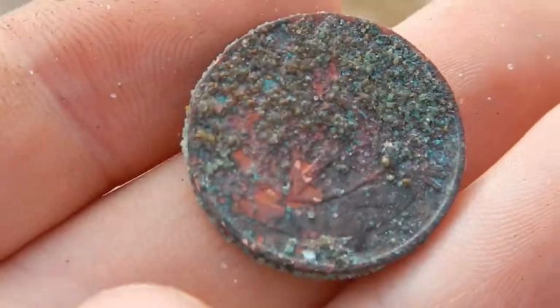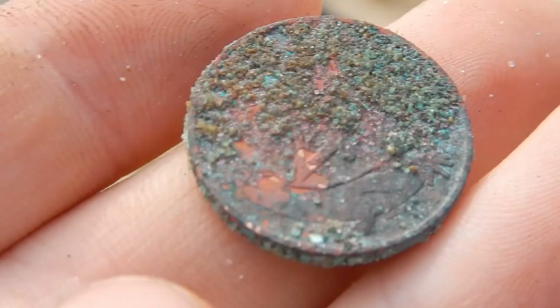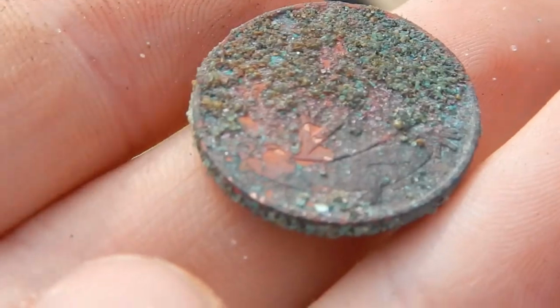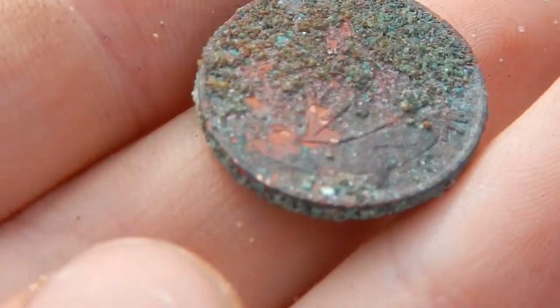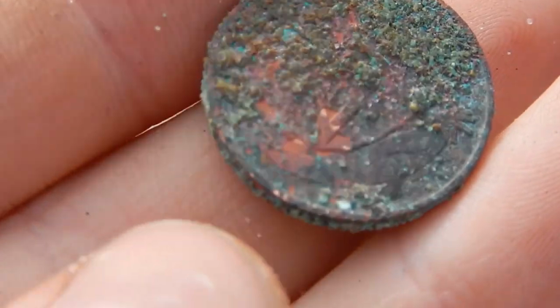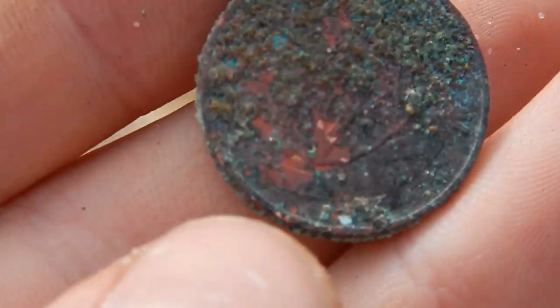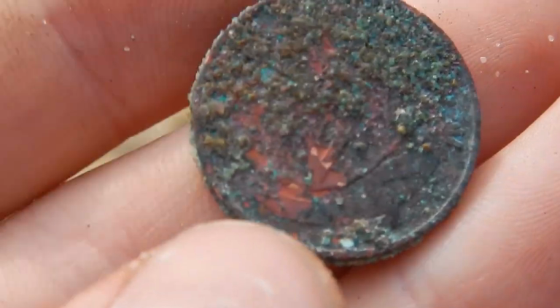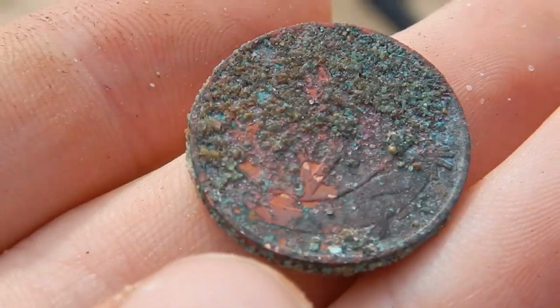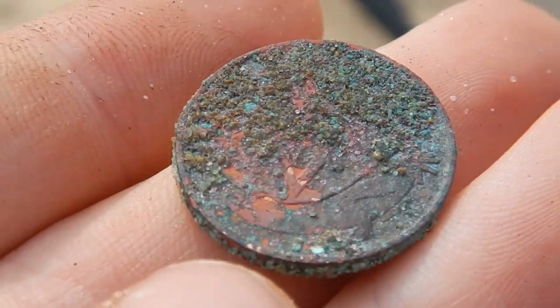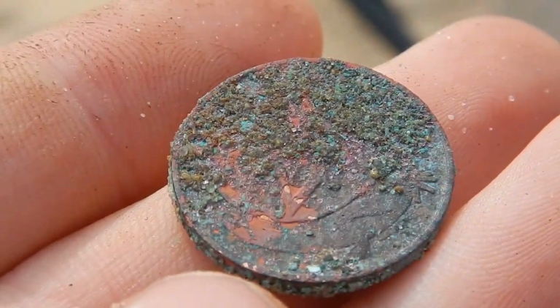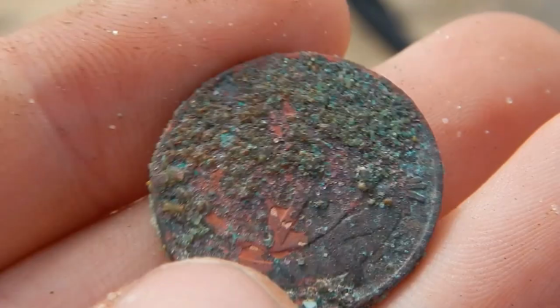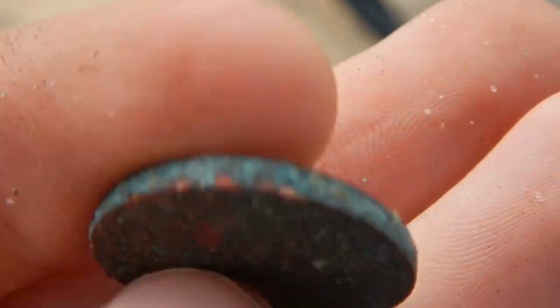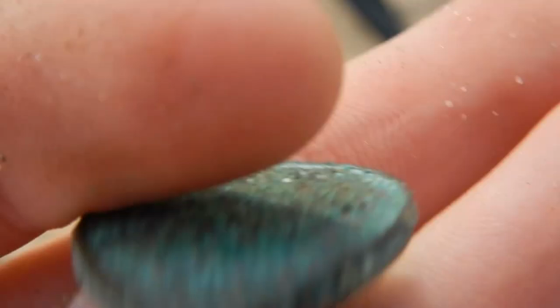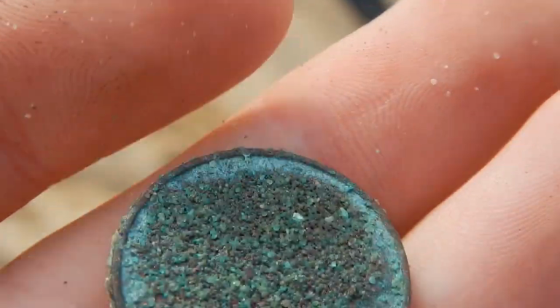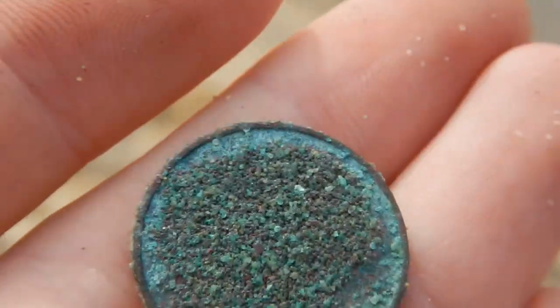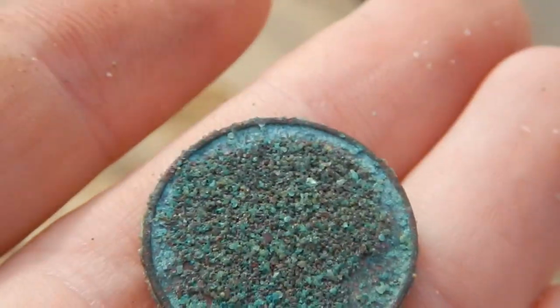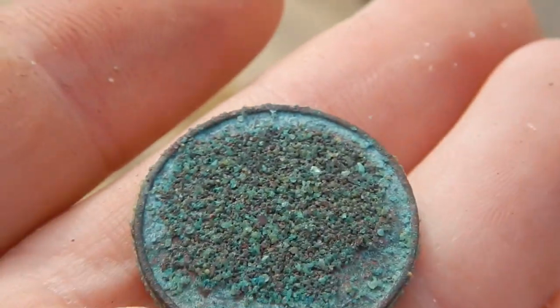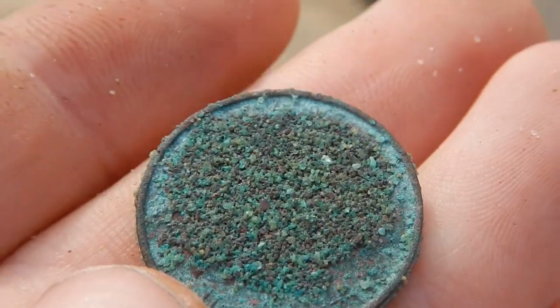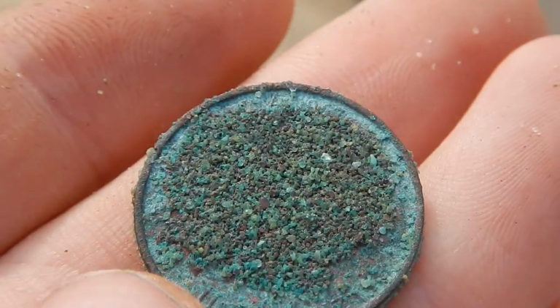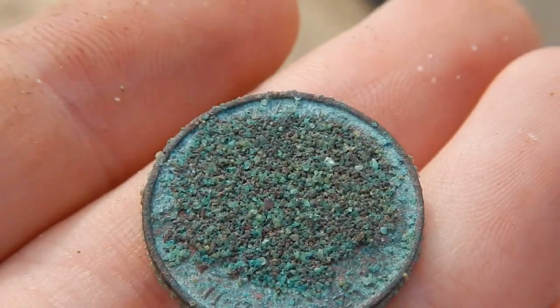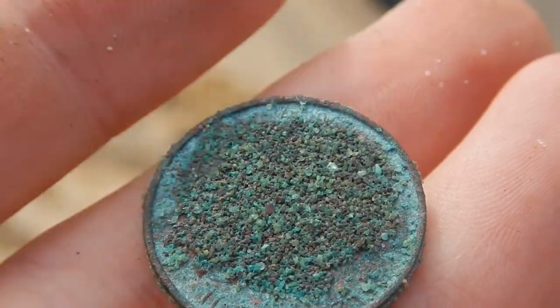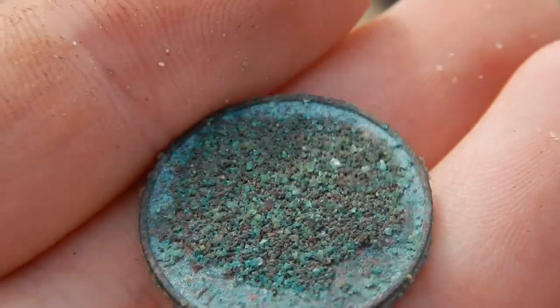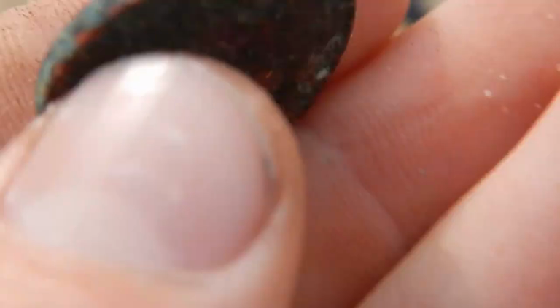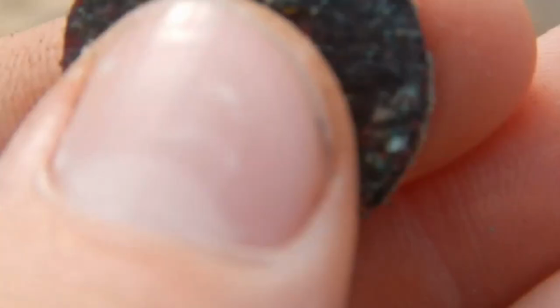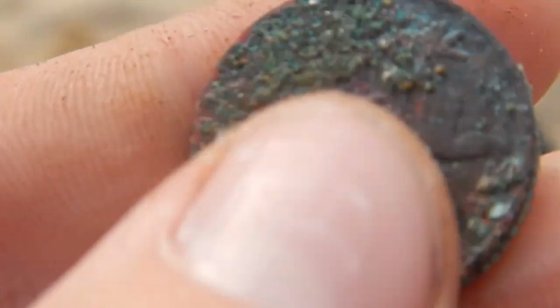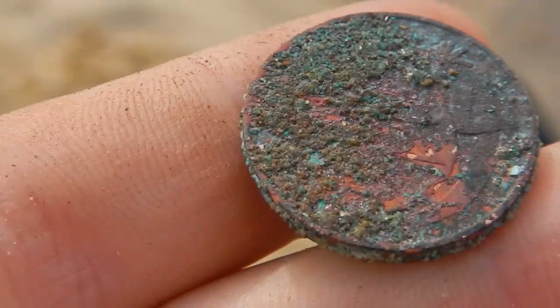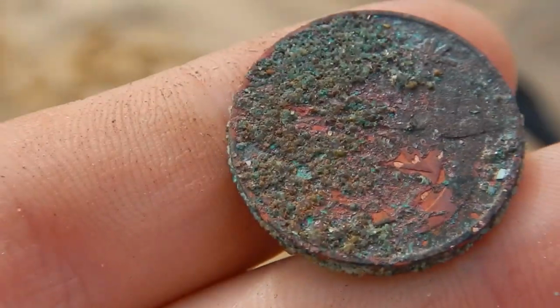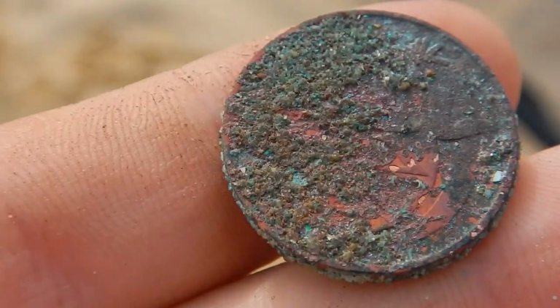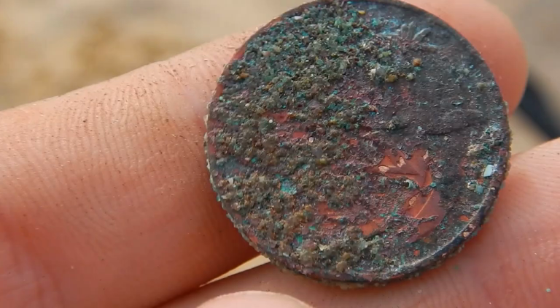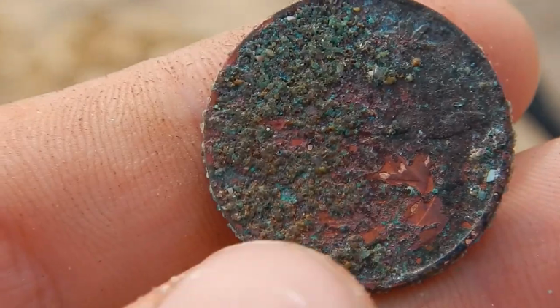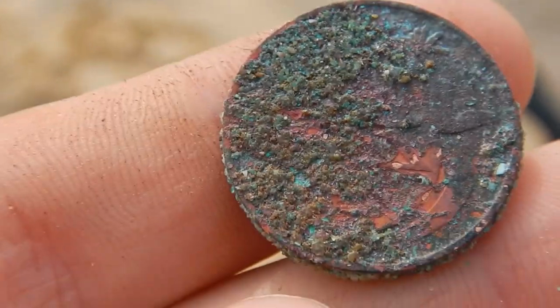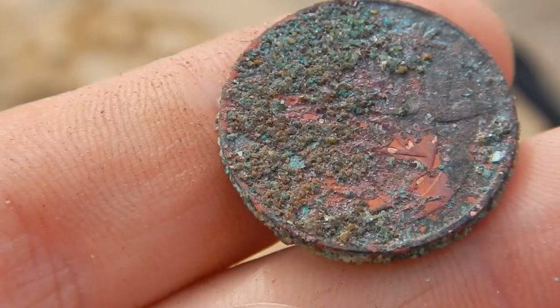Just dug this two-cent coin at the beach. Awesome. I'll keep on going.